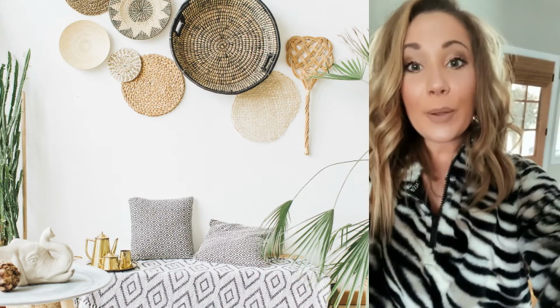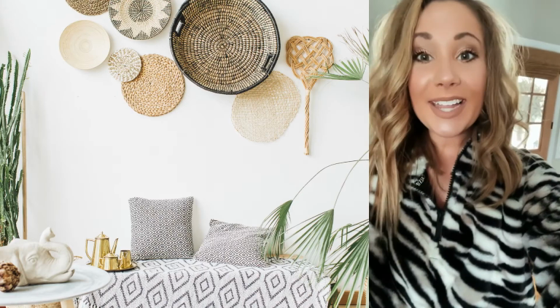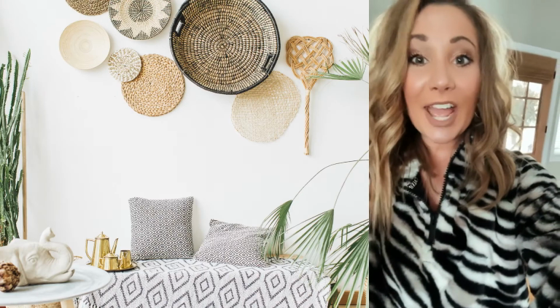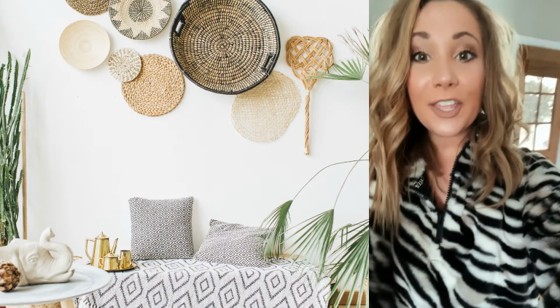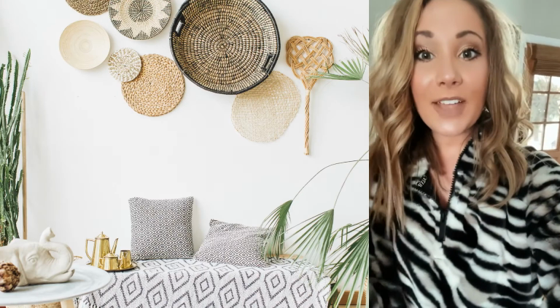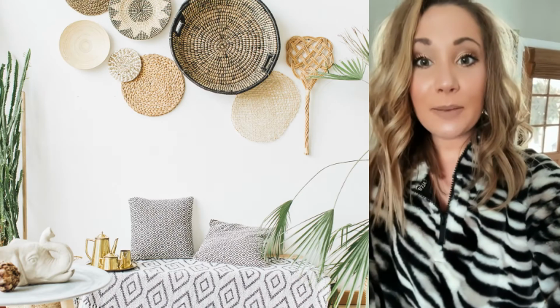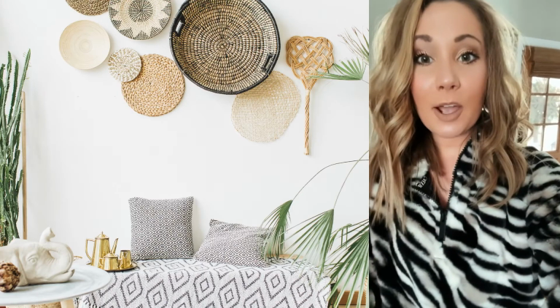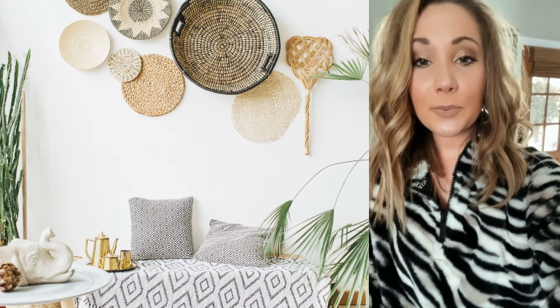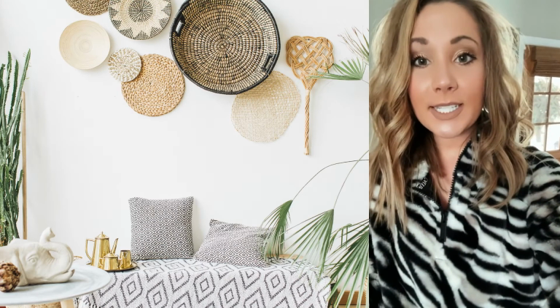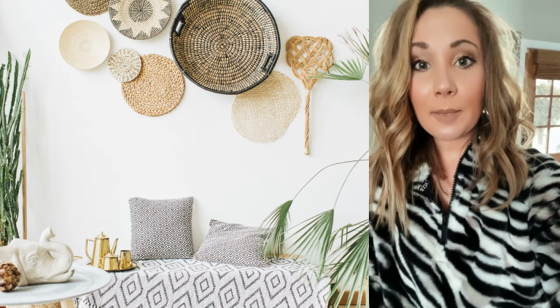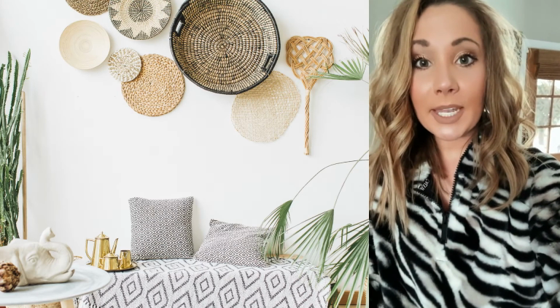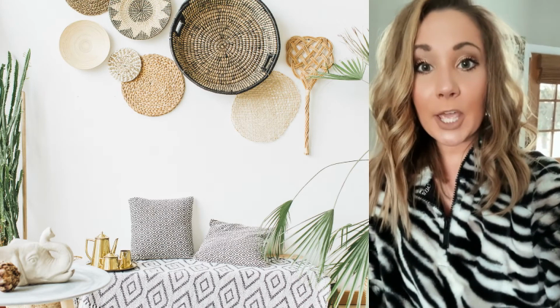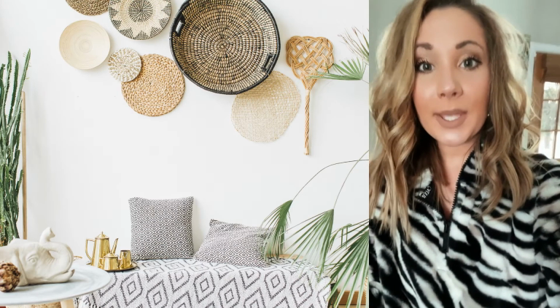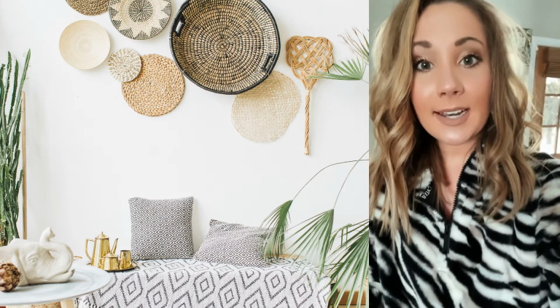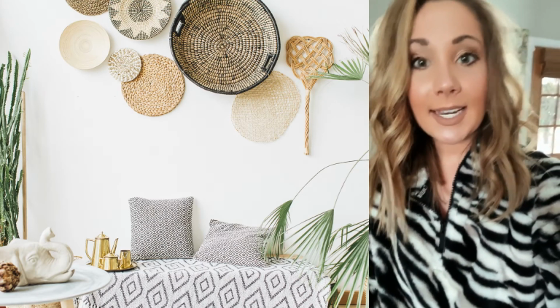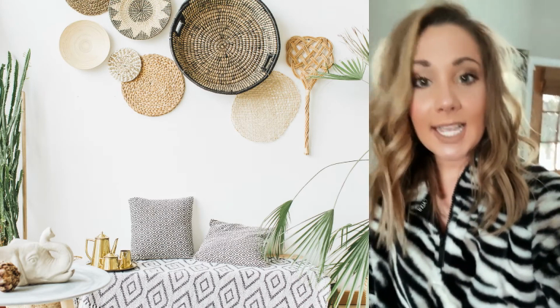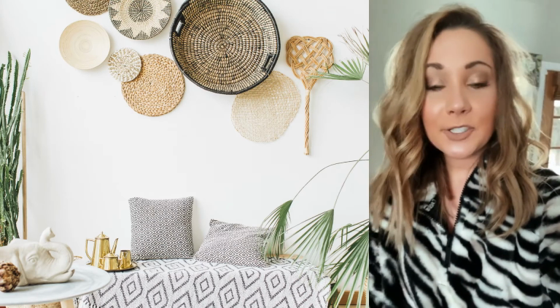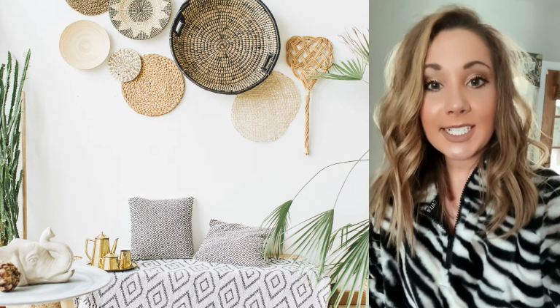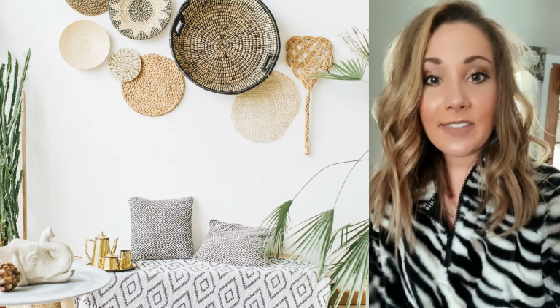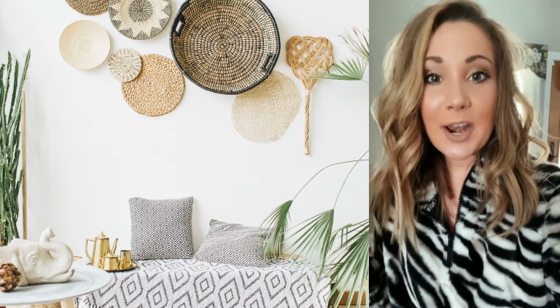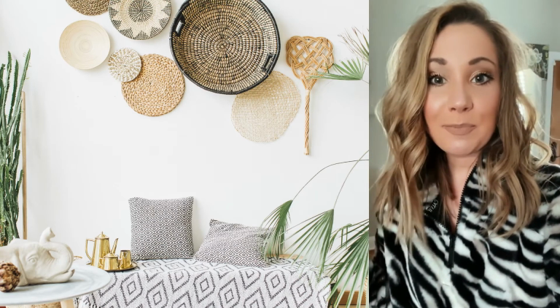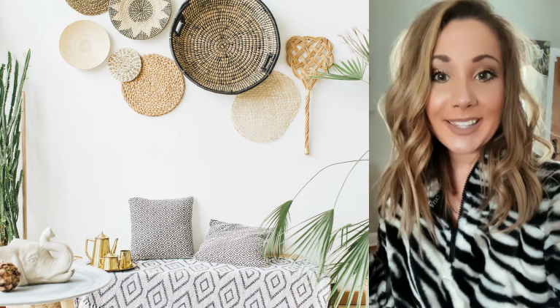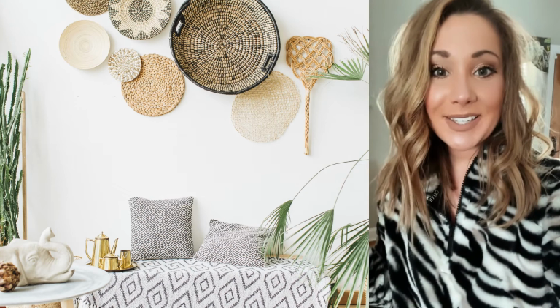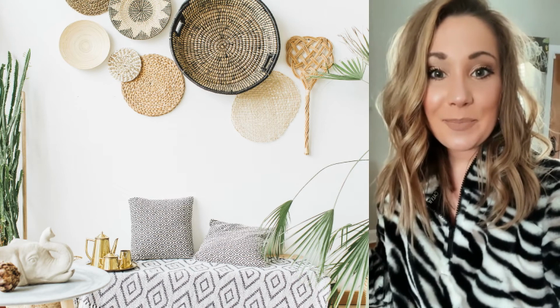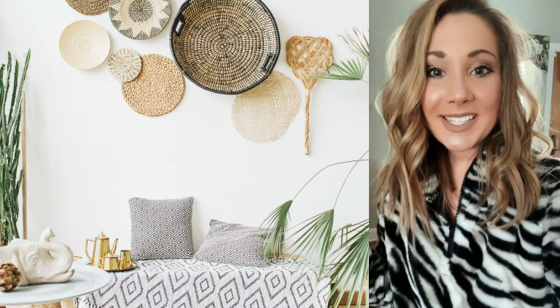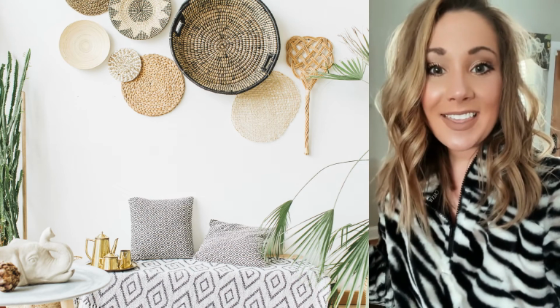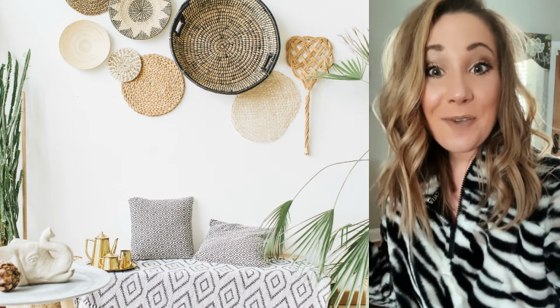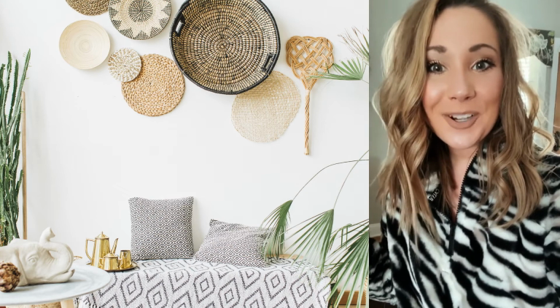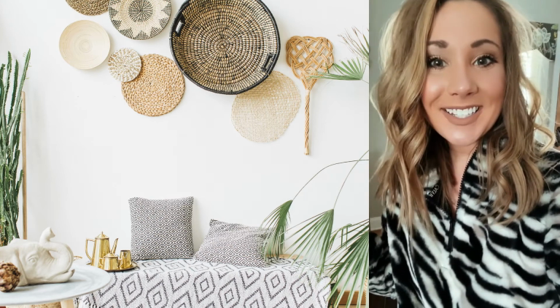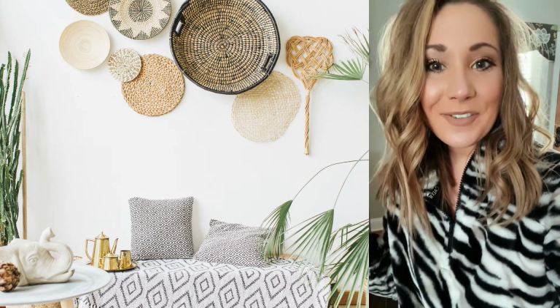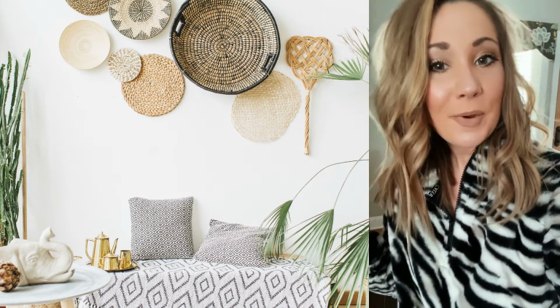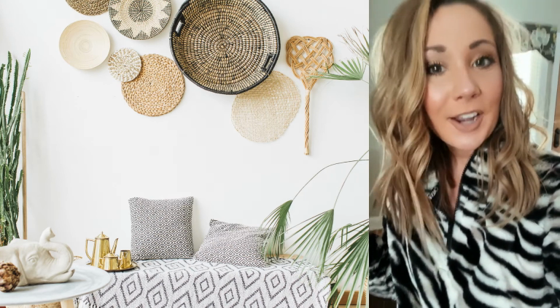Now that I've added the boxwoods, I'm going to go in and add candlesticks and that'll complete the centerpiece. And then we'll get to the fun part, which is placemats and dinnerware.